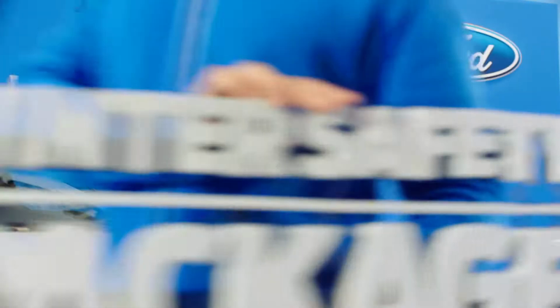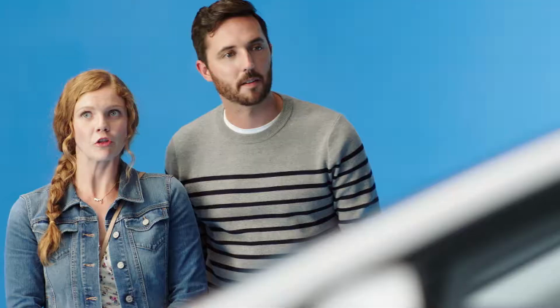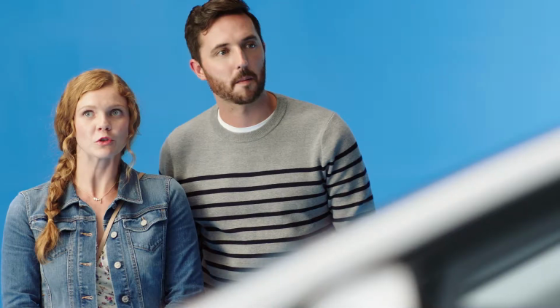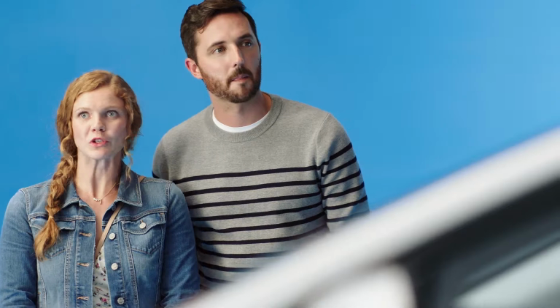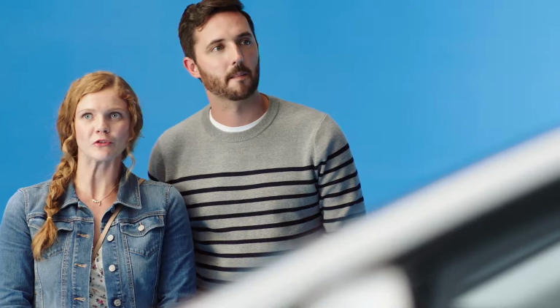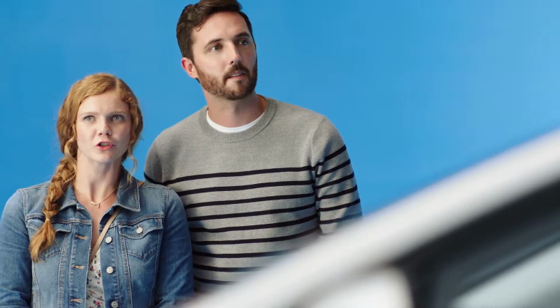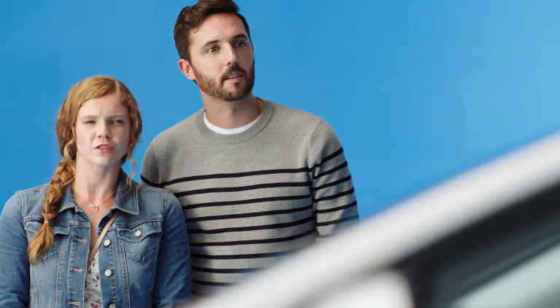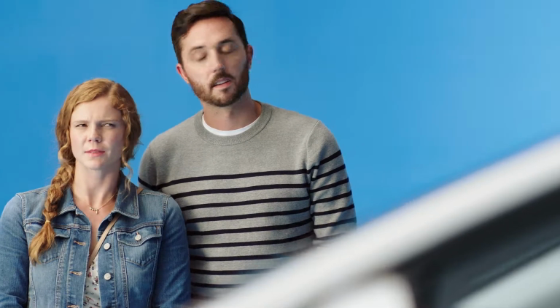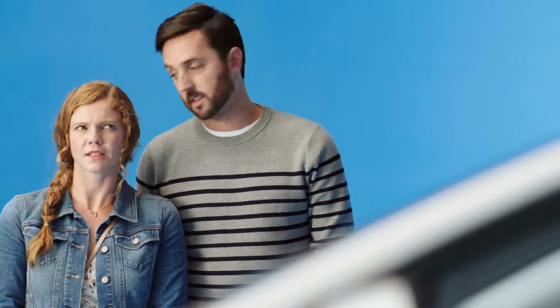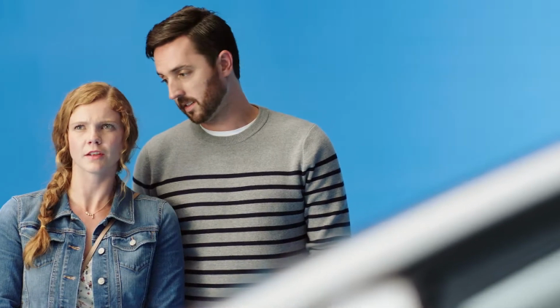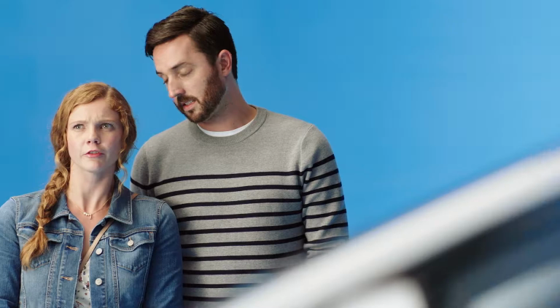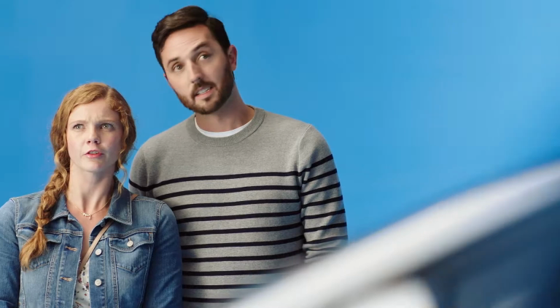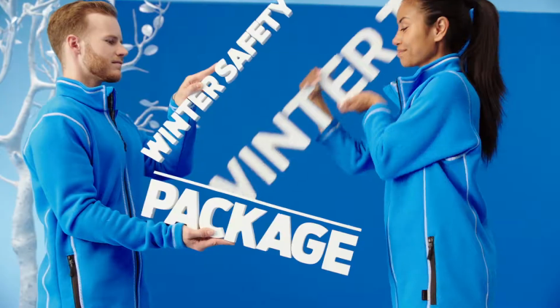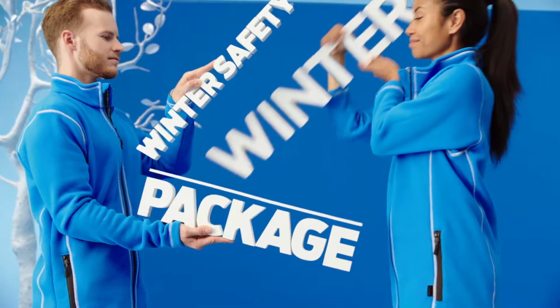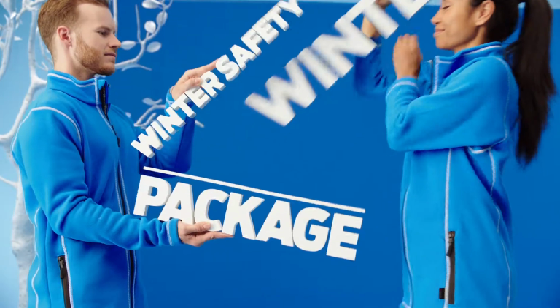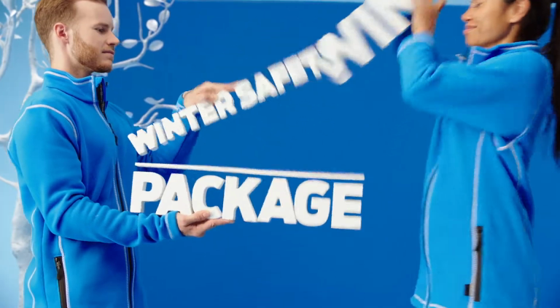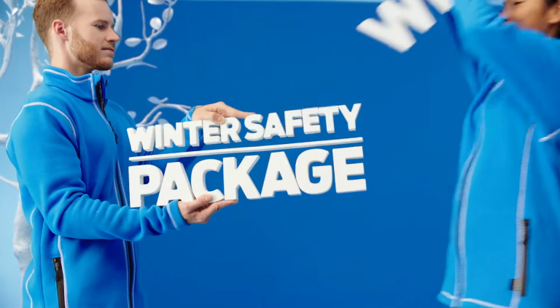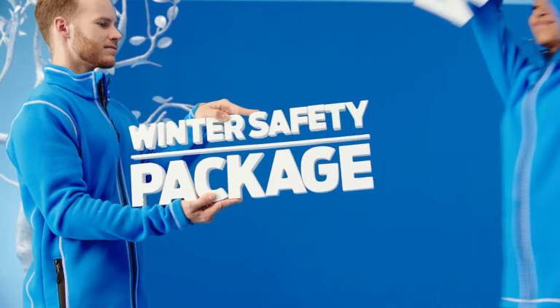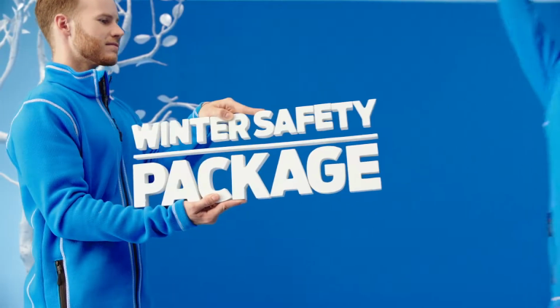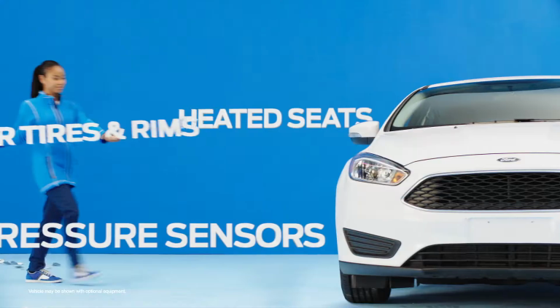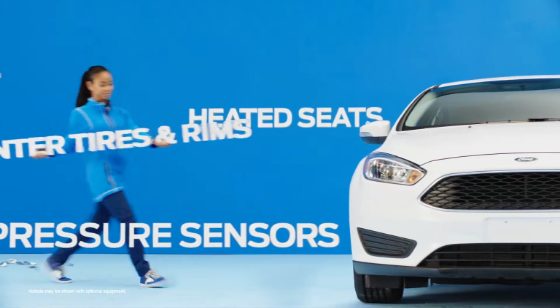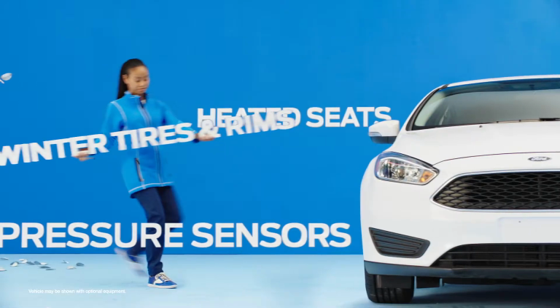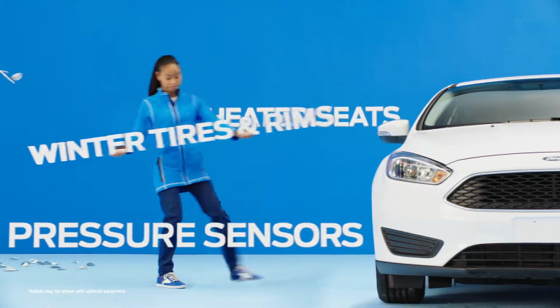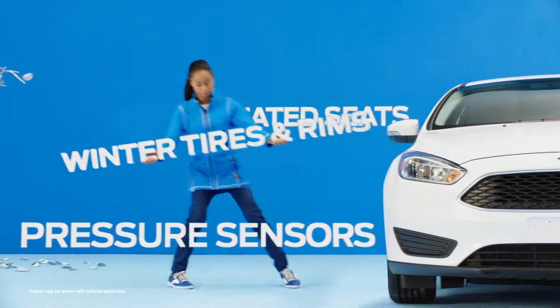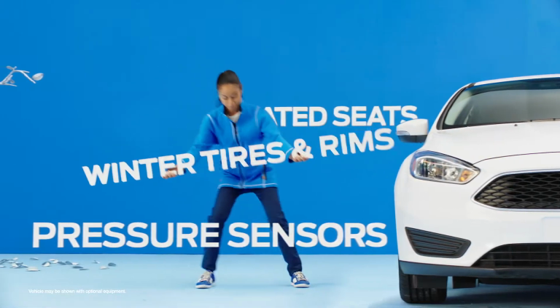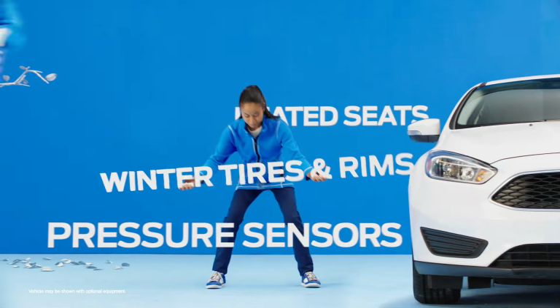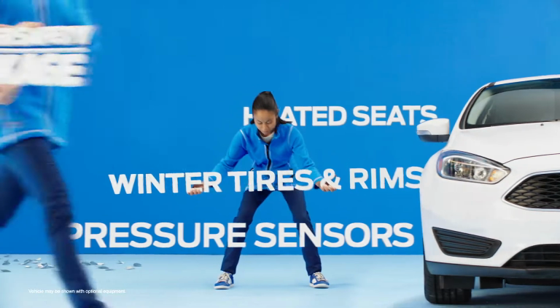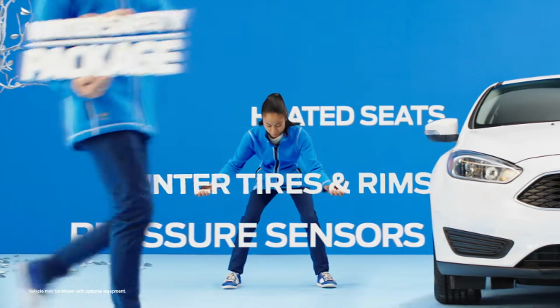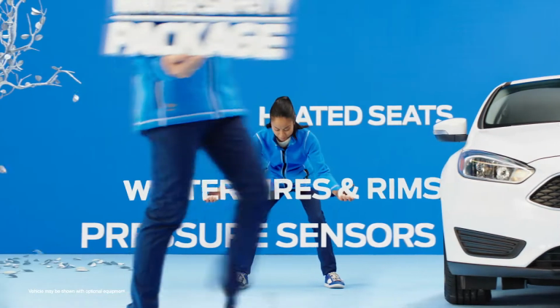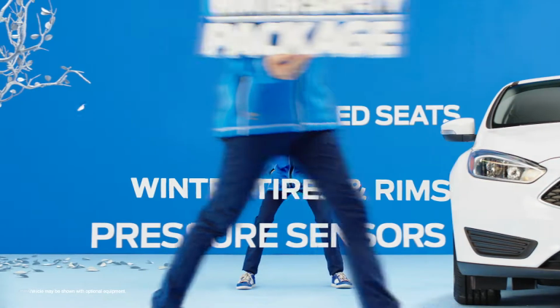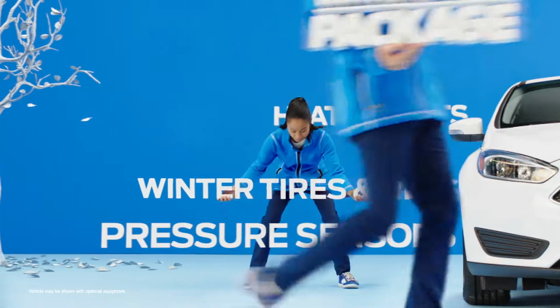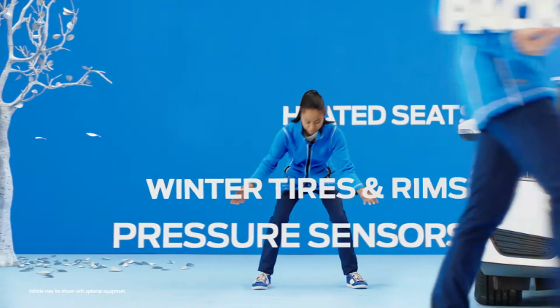Are all those winter features expensive? Nope, there's no extra charge. So you're all prepped for the cold.